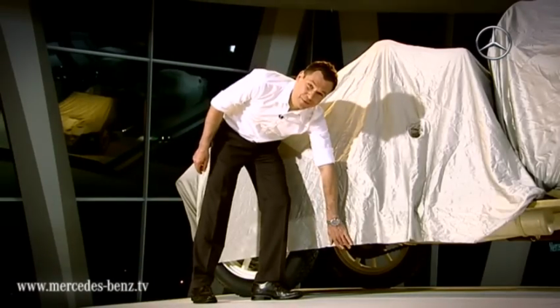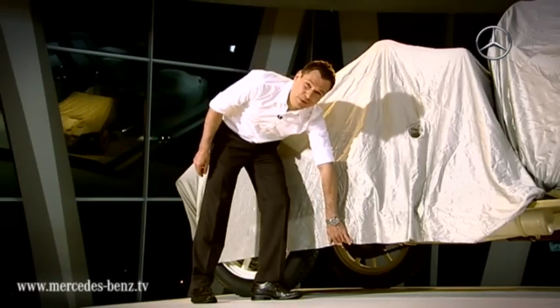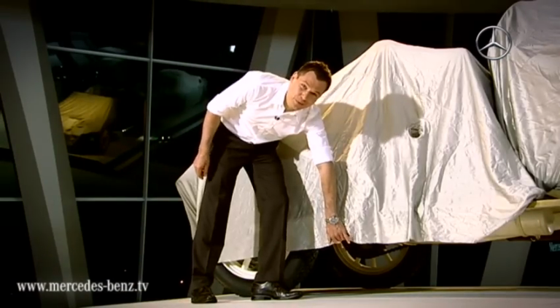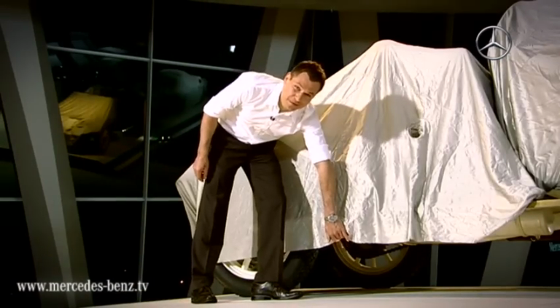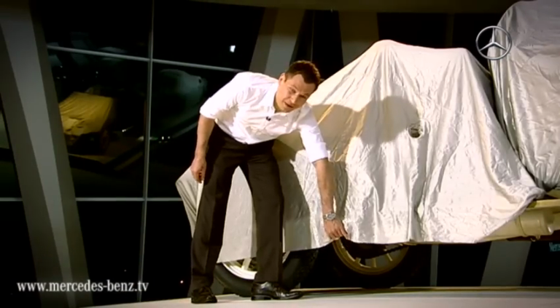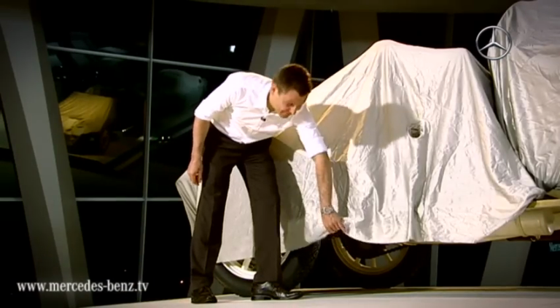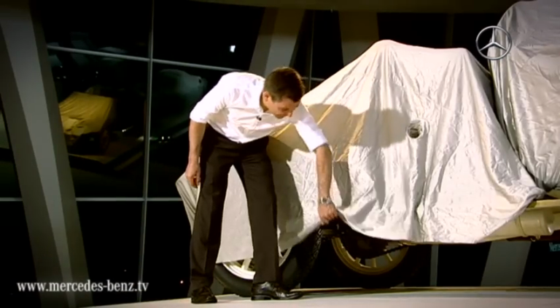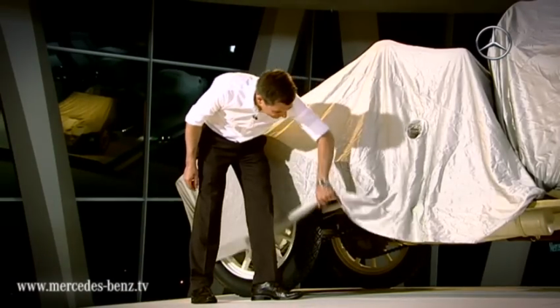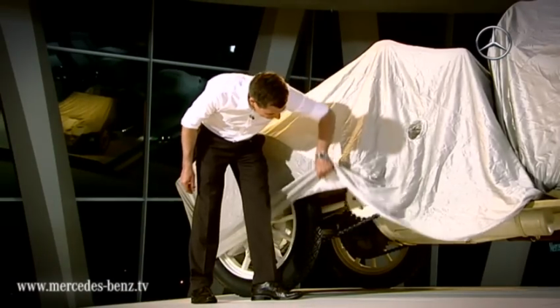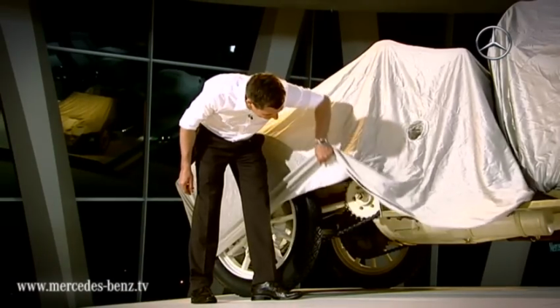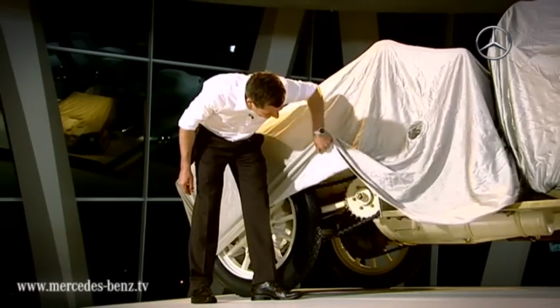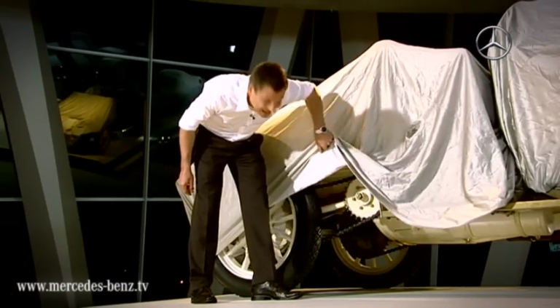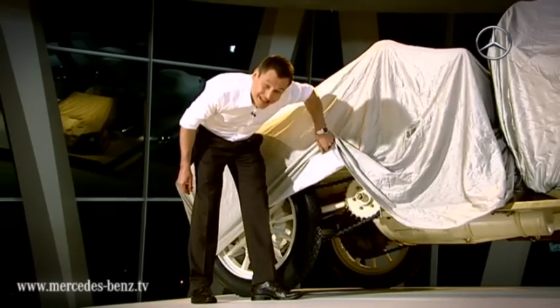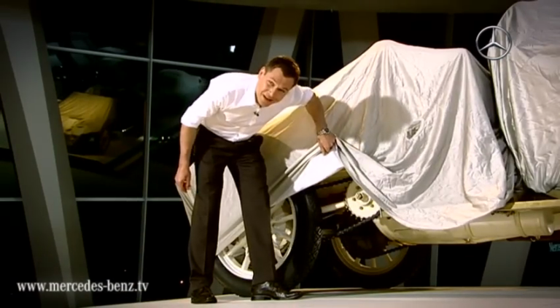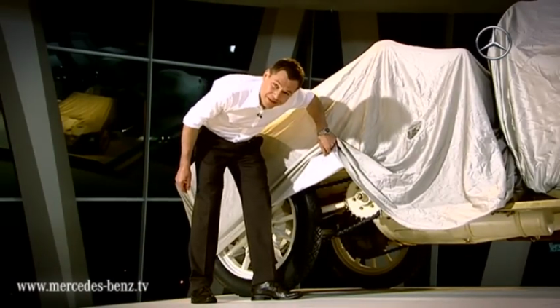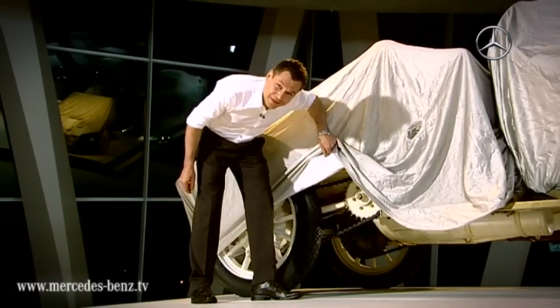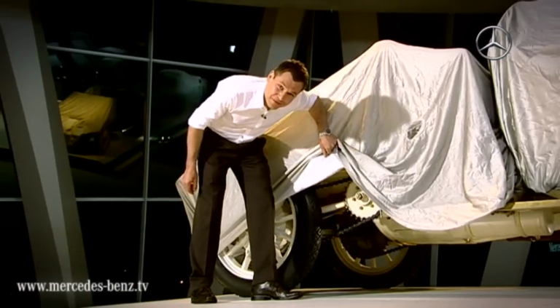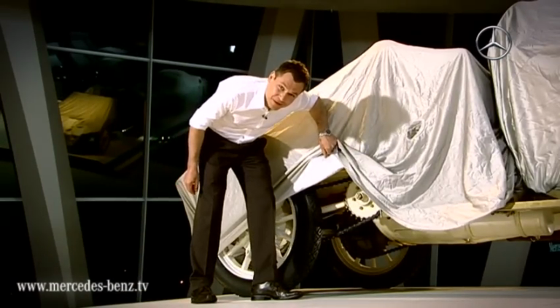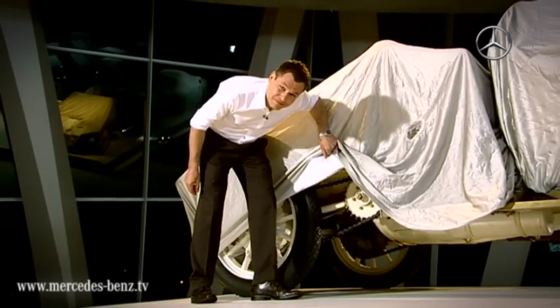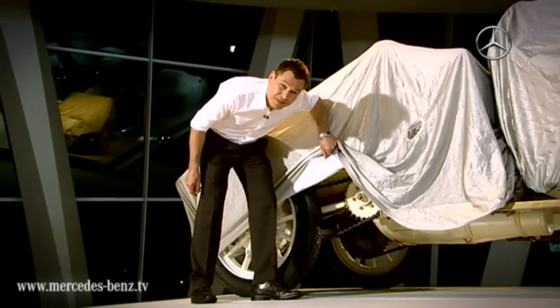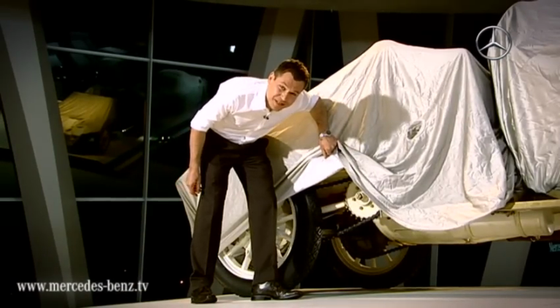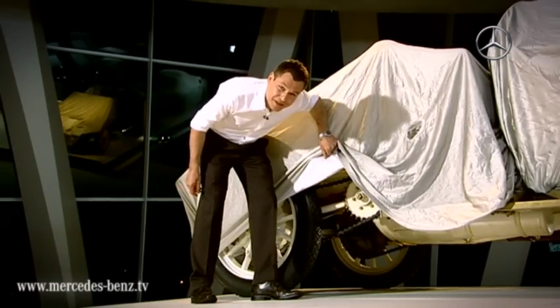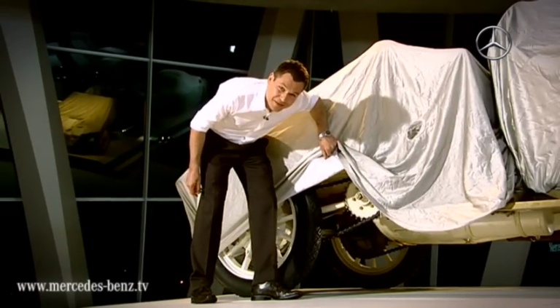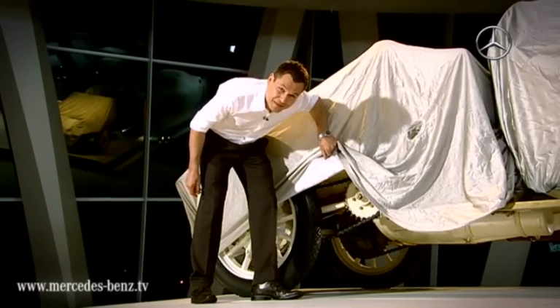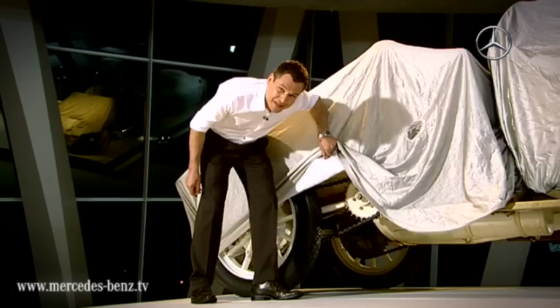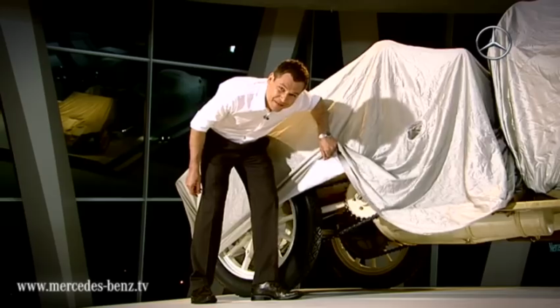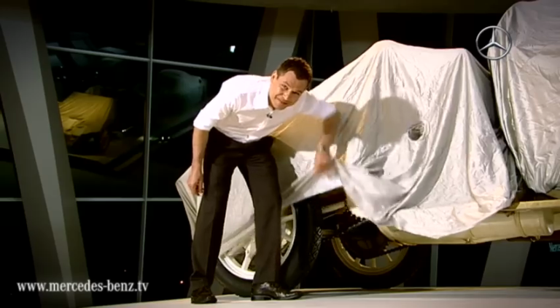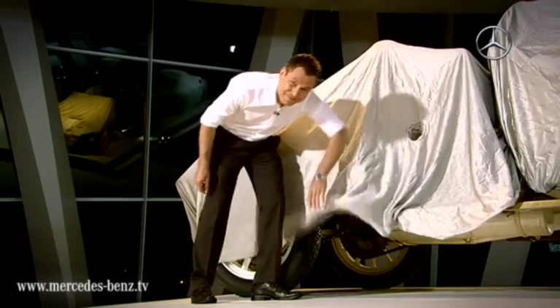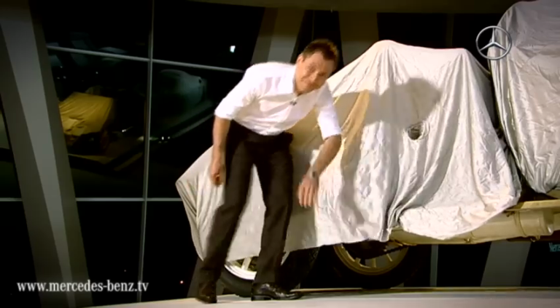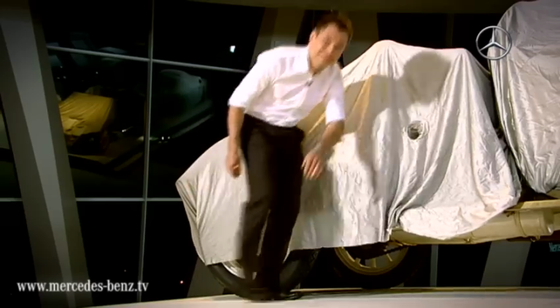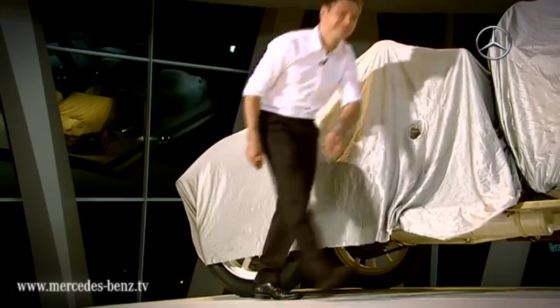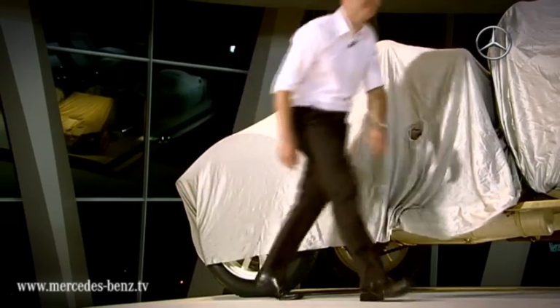And next time I'll show you which super sports car is driven by a chain.